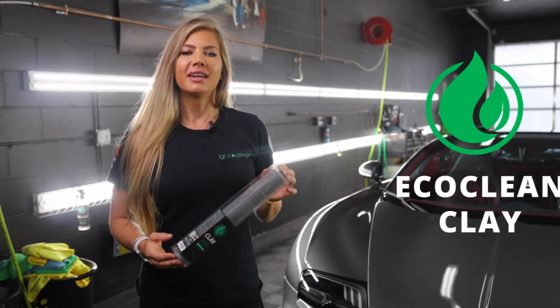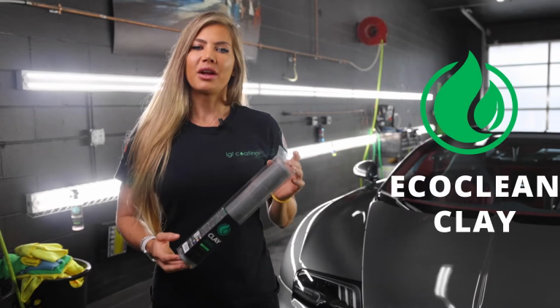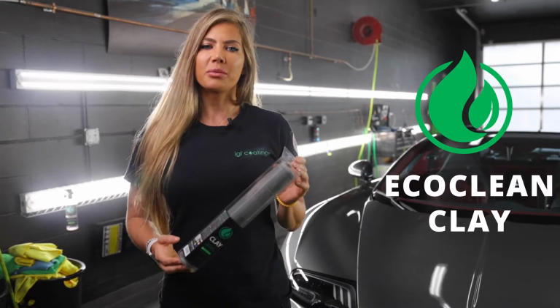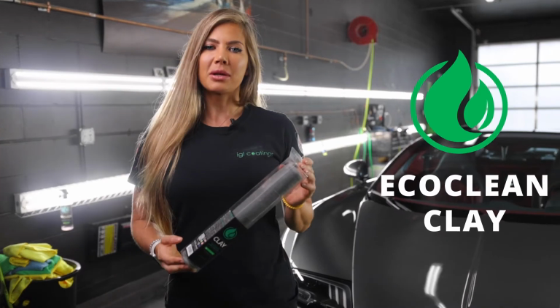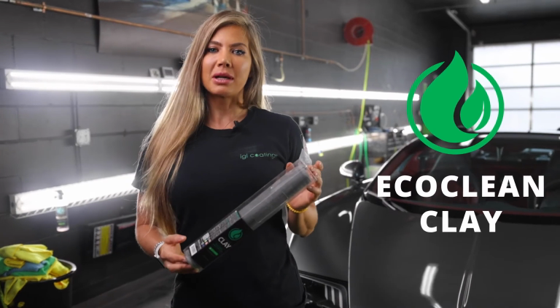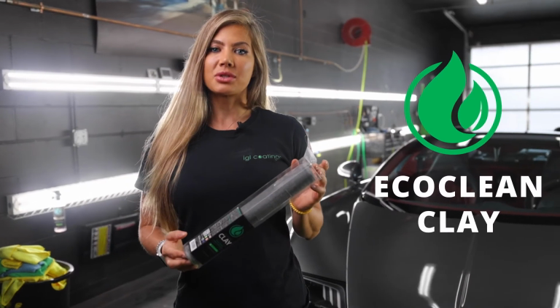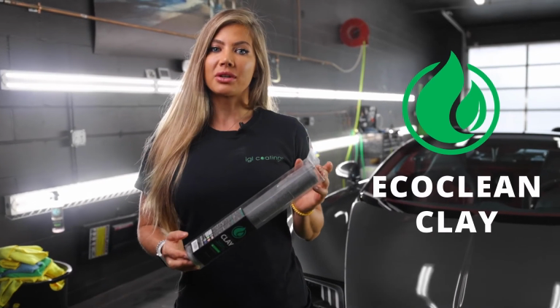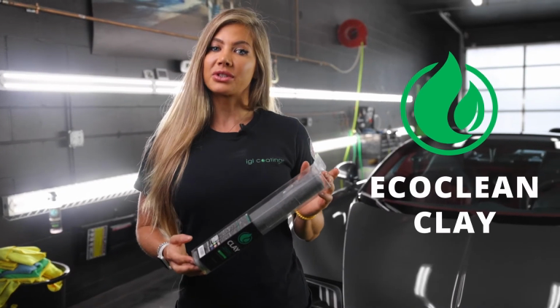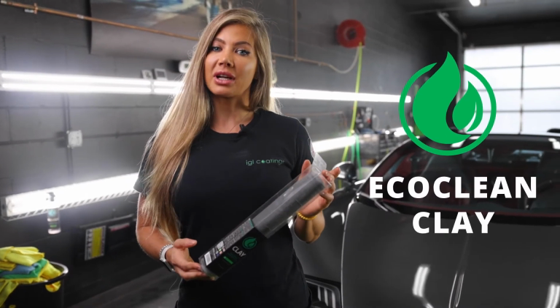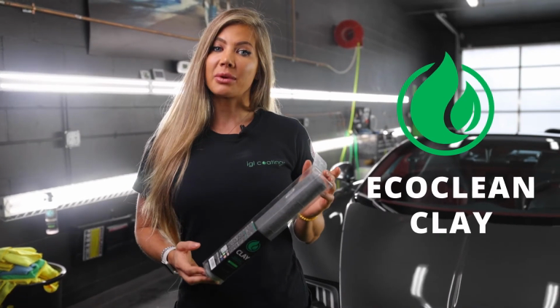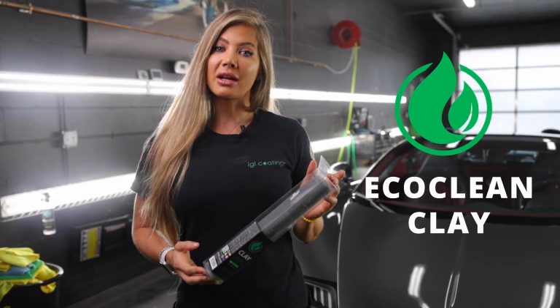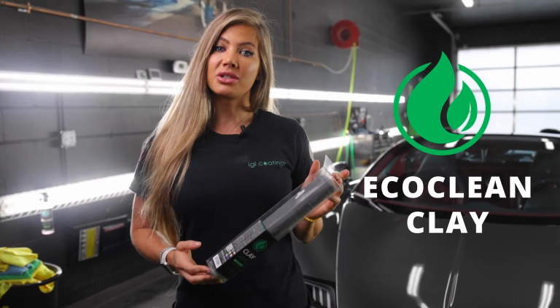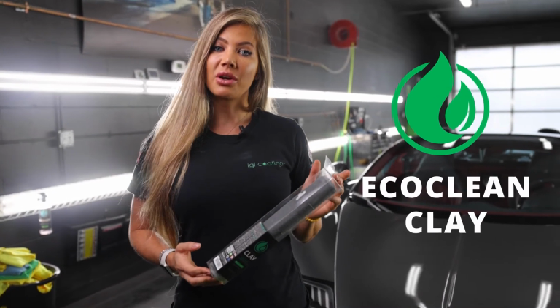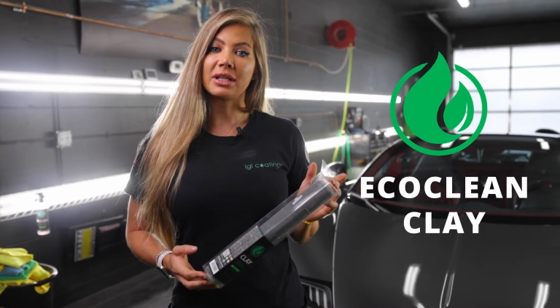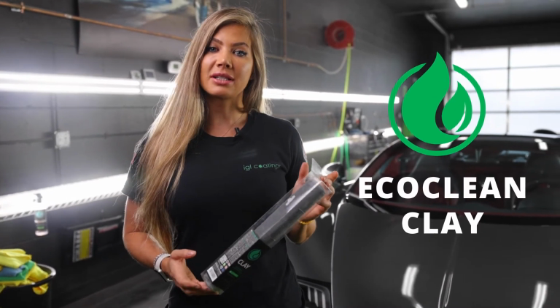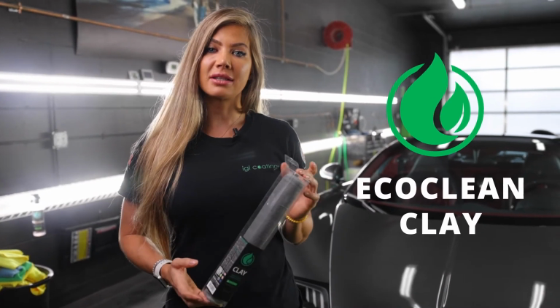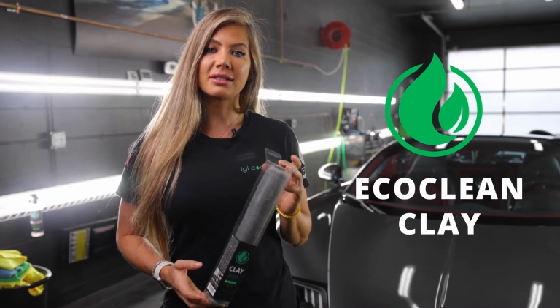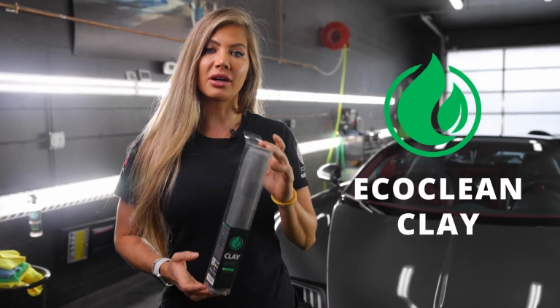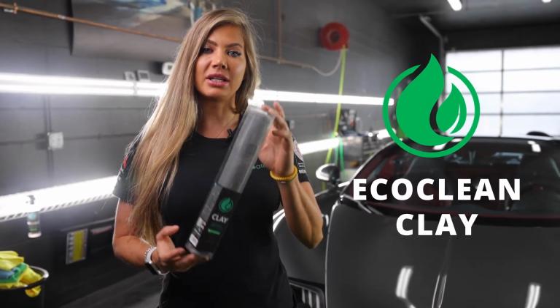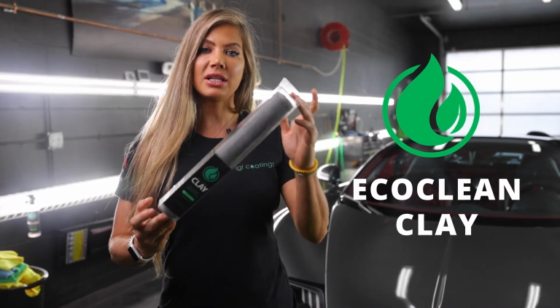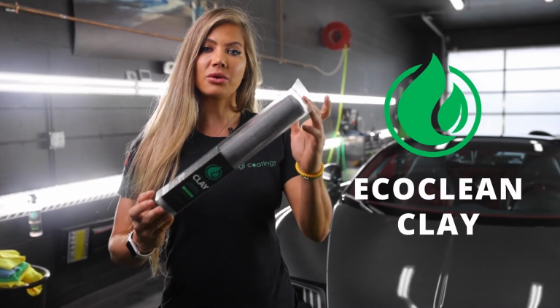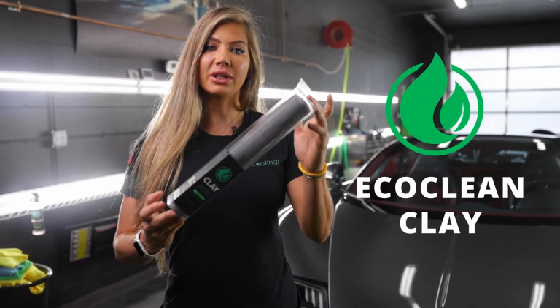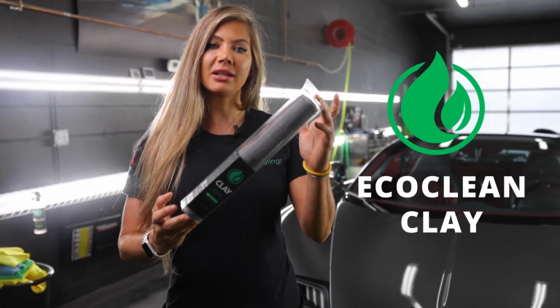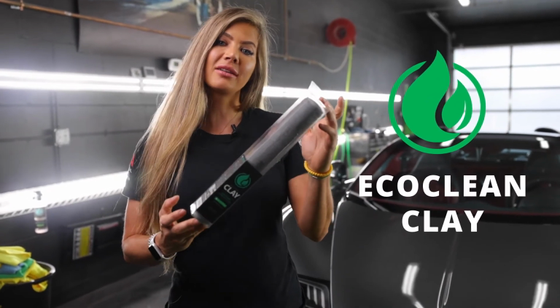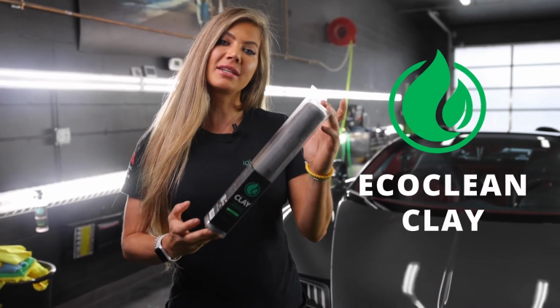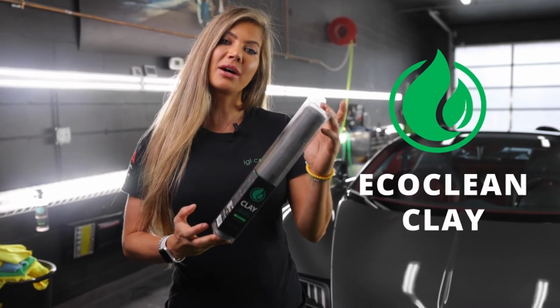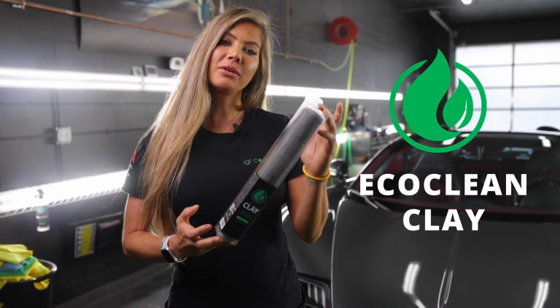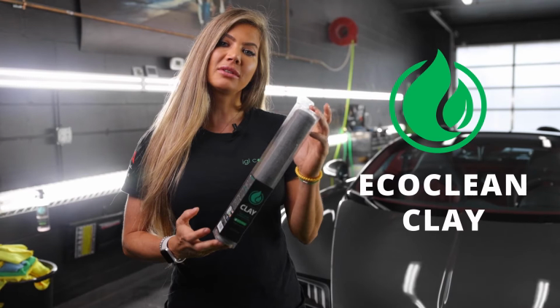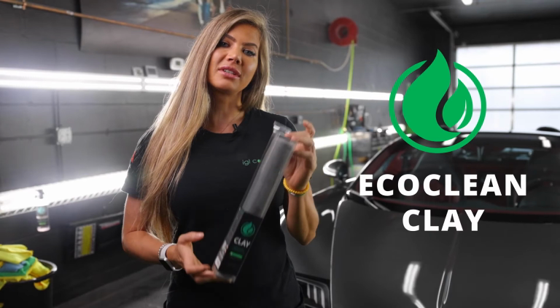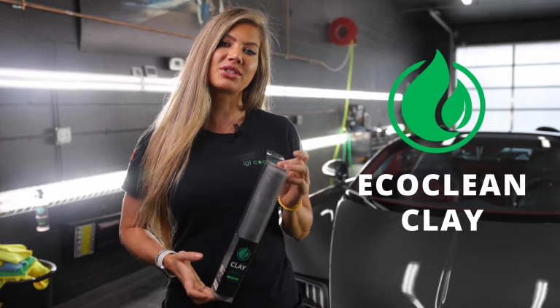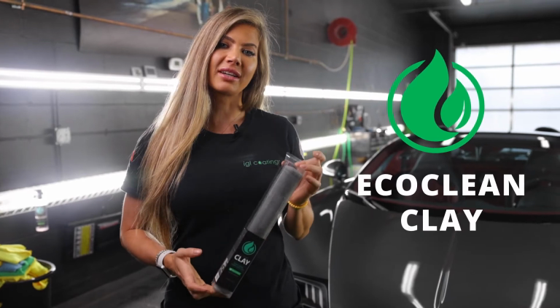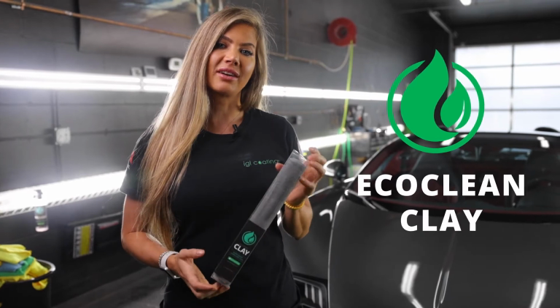Hey everybody, my name is Jennifer Turcotte with IGL Coatings, and this is our EcoClean Clay Towel. Let's check it out.